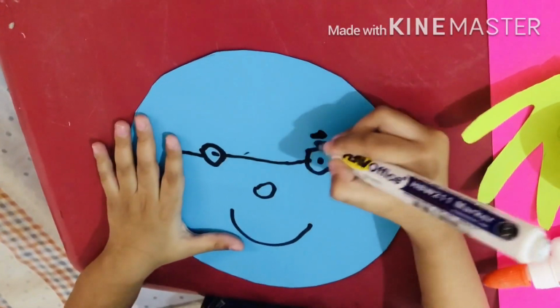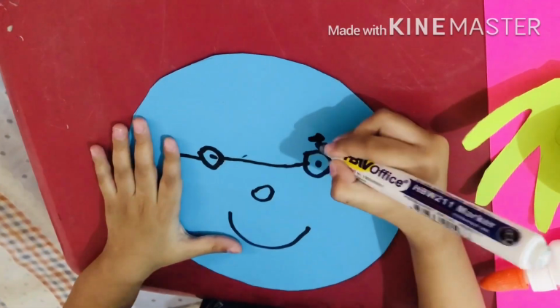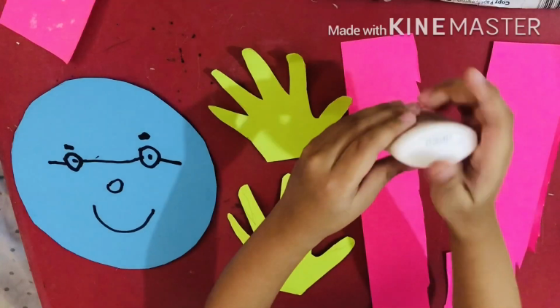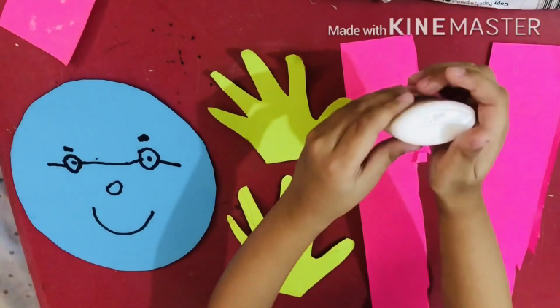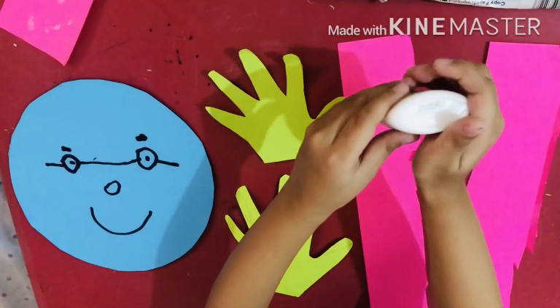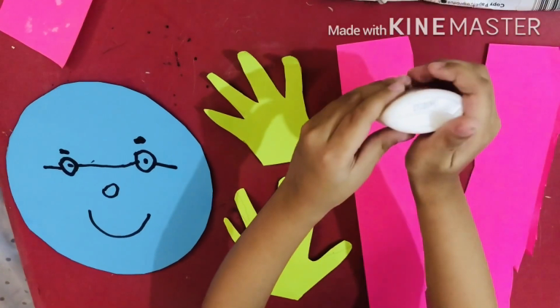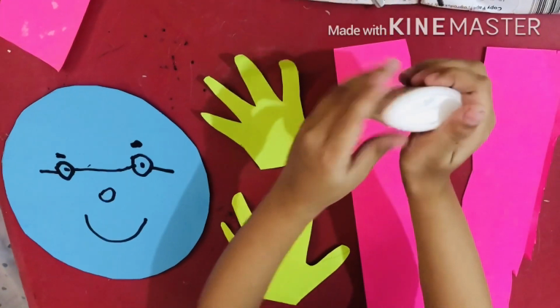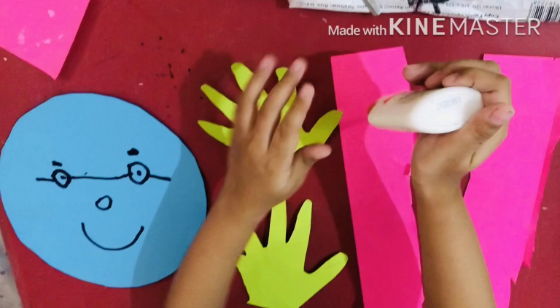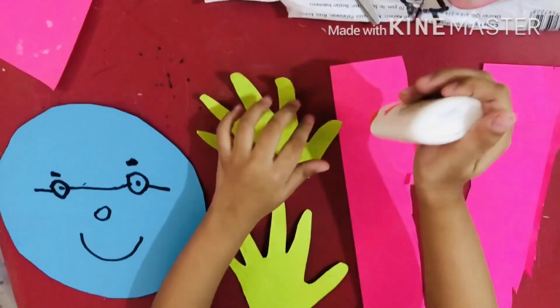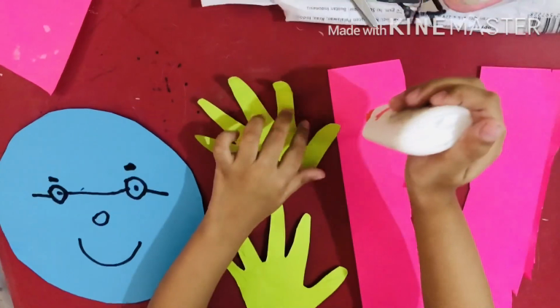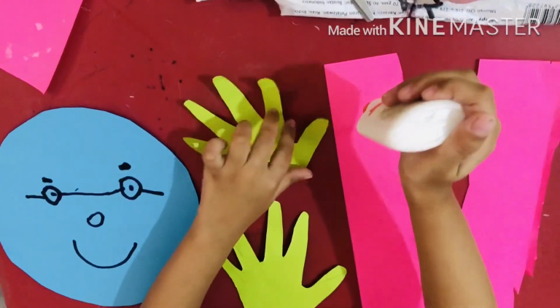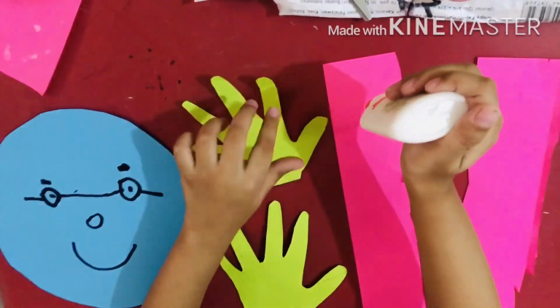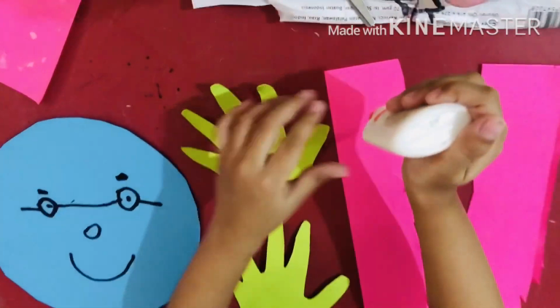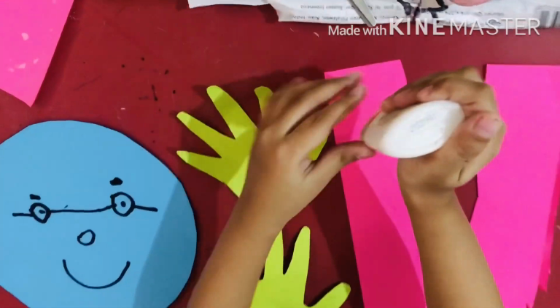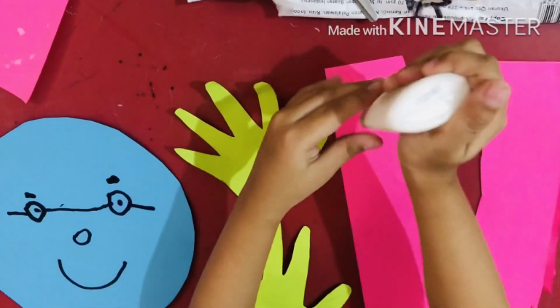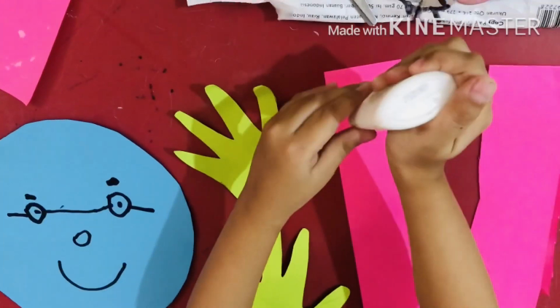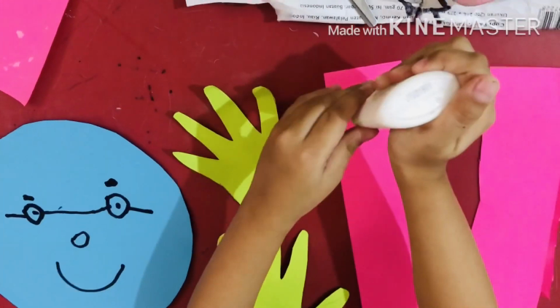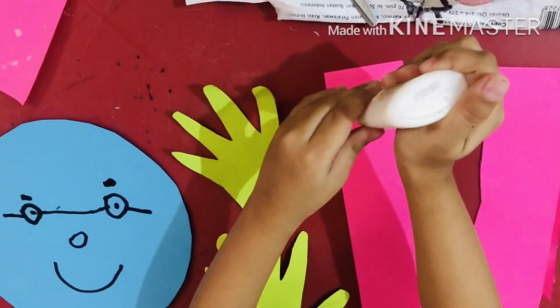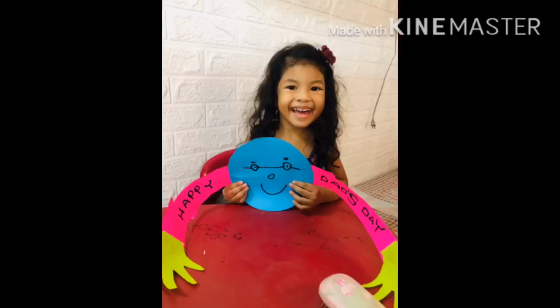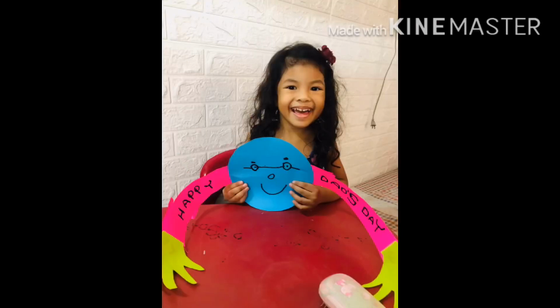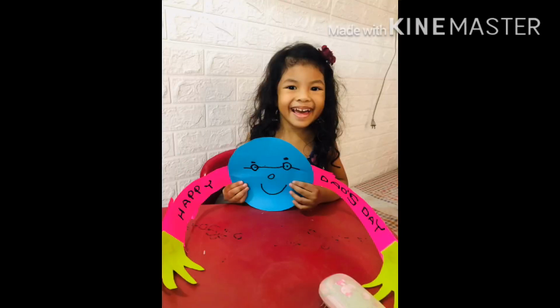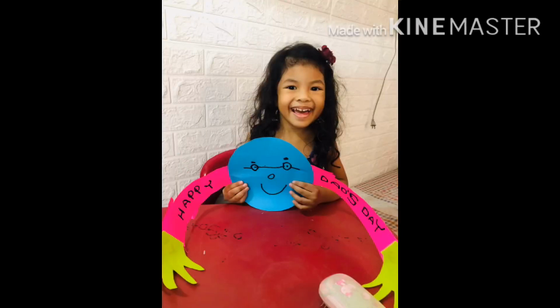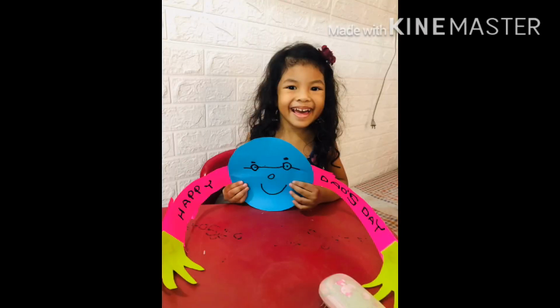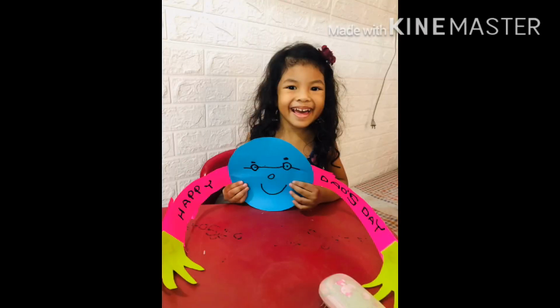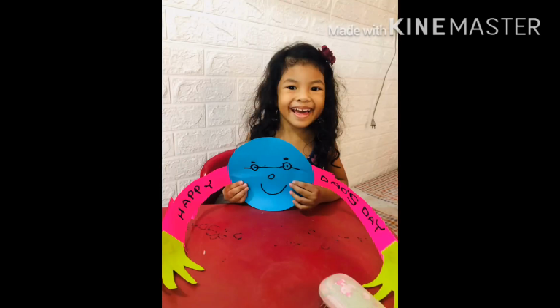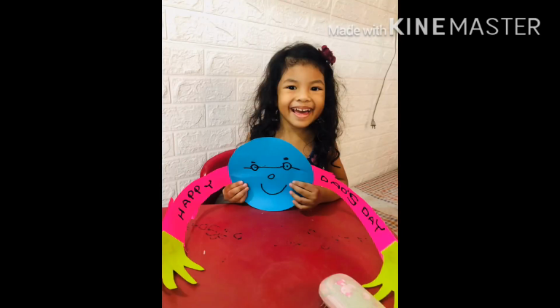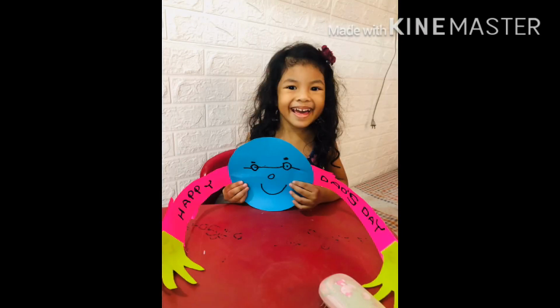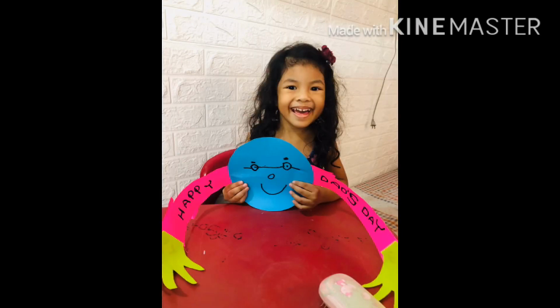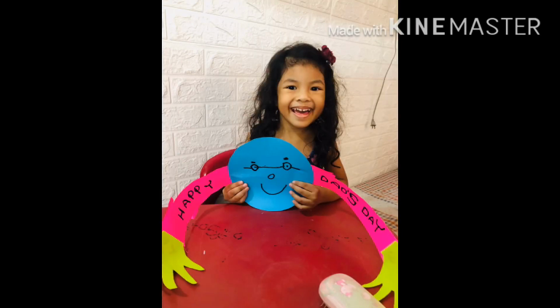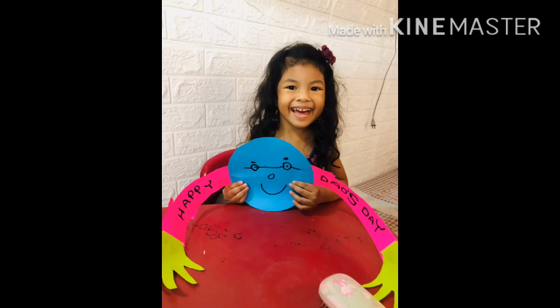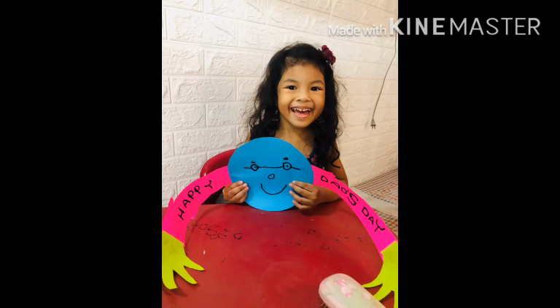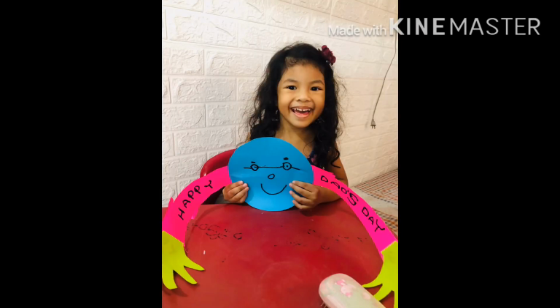Finally, we stick them together. Ta-da! Happy Father's Day!